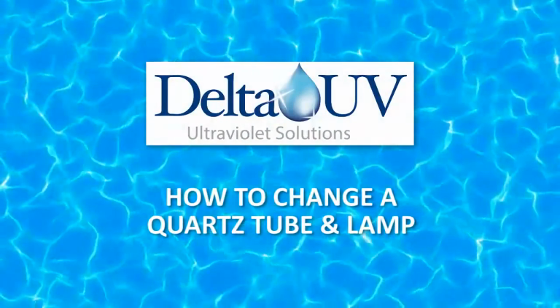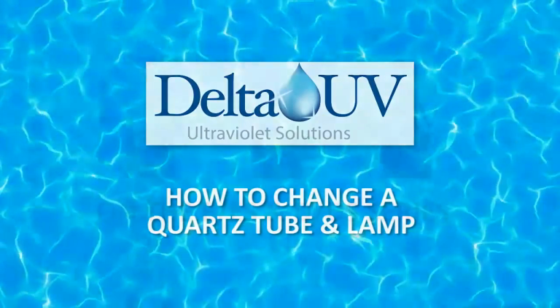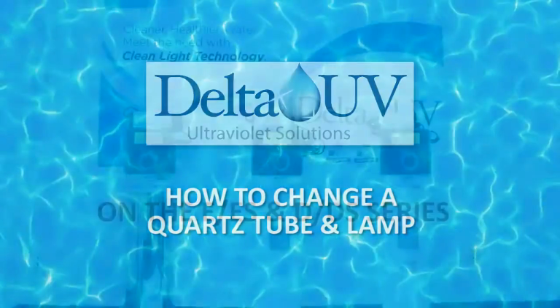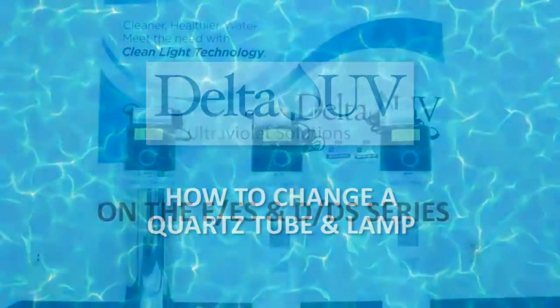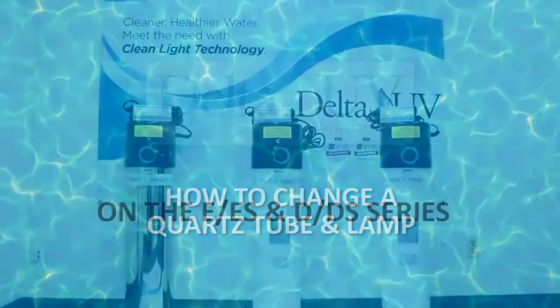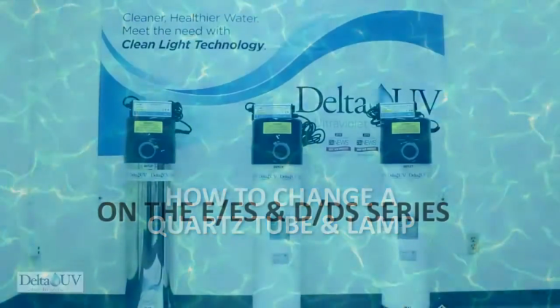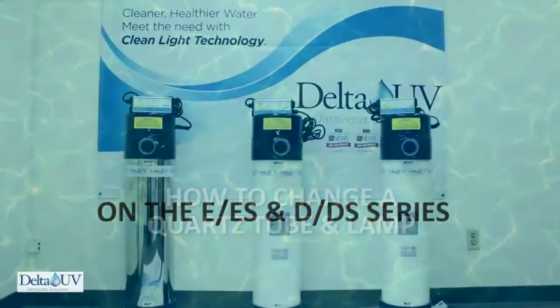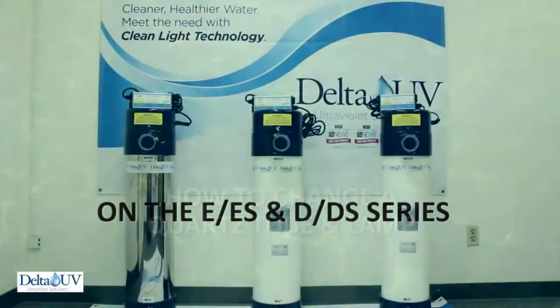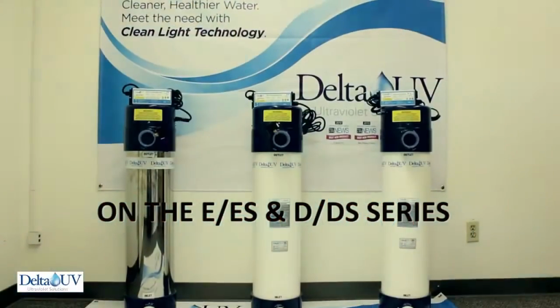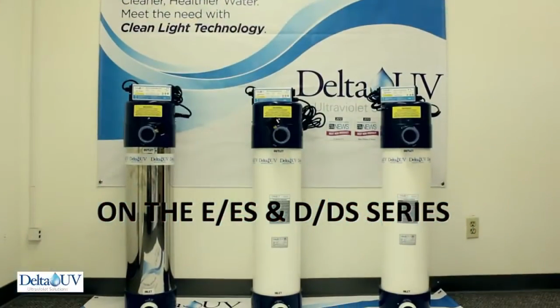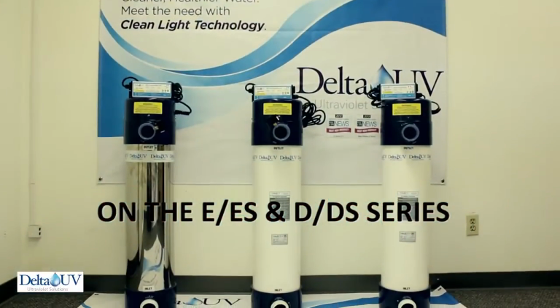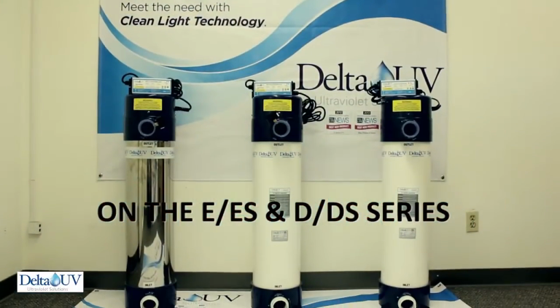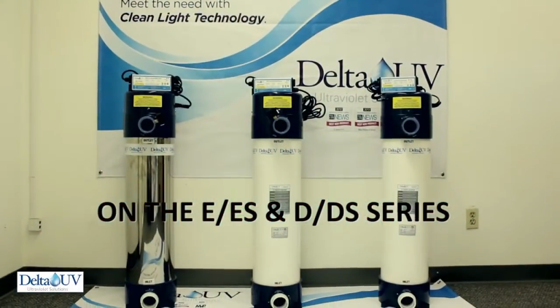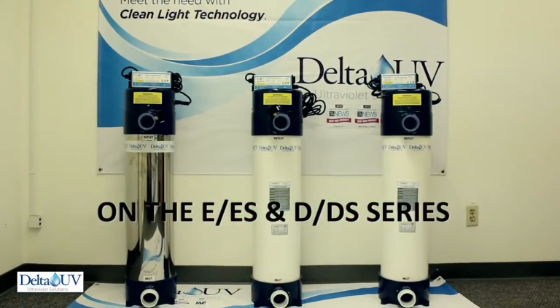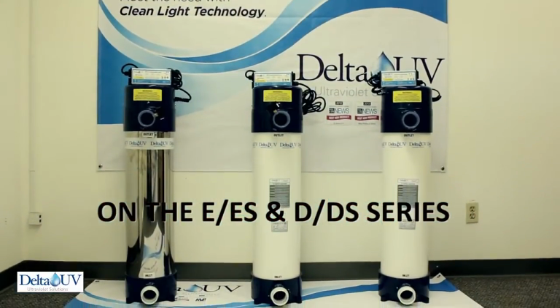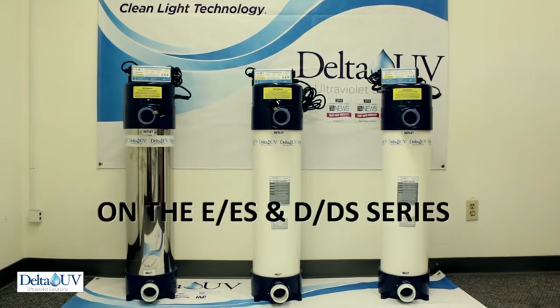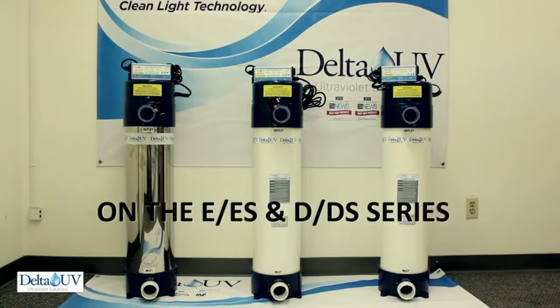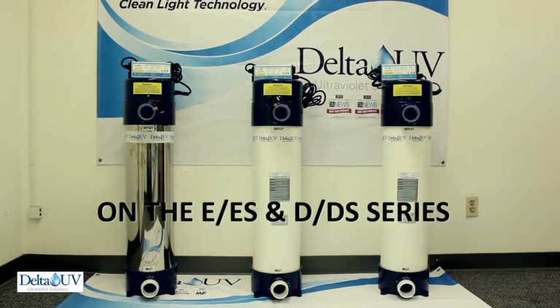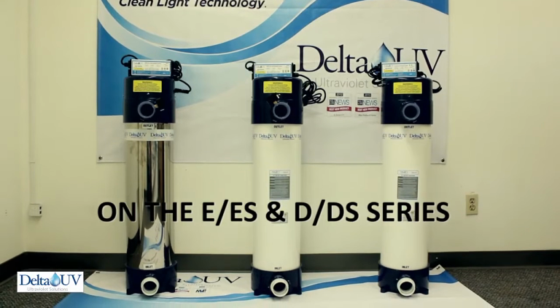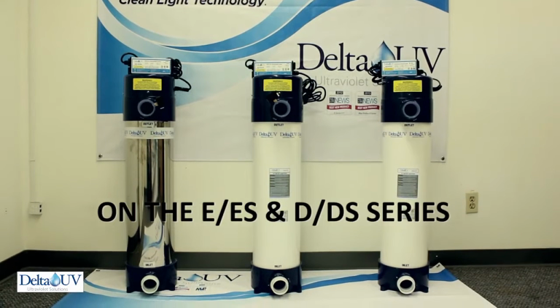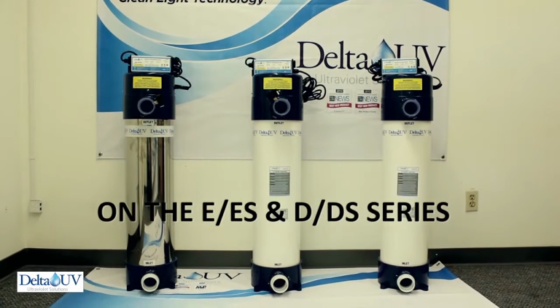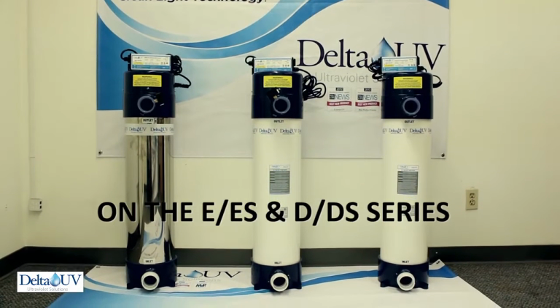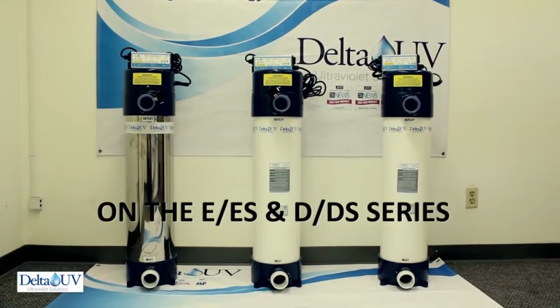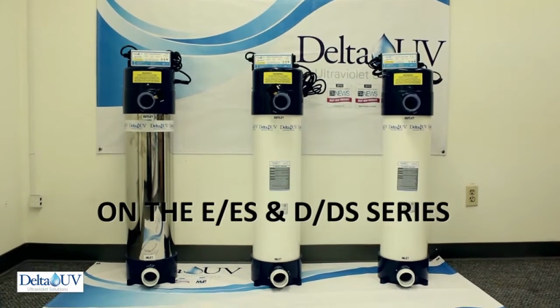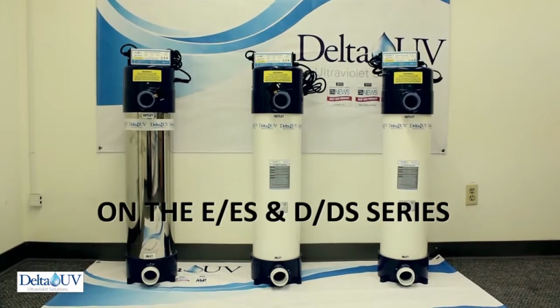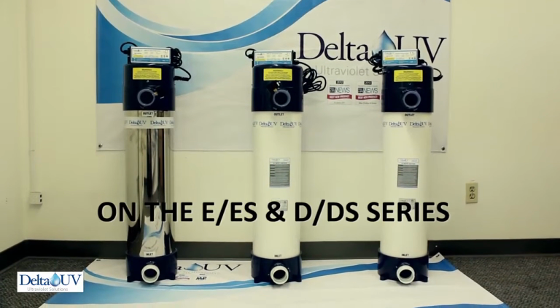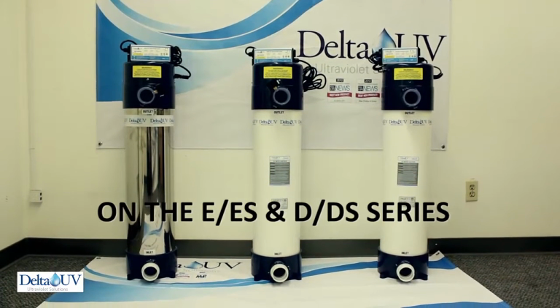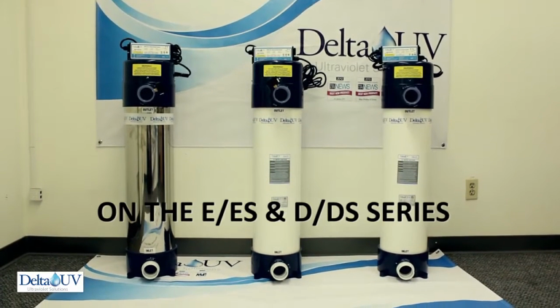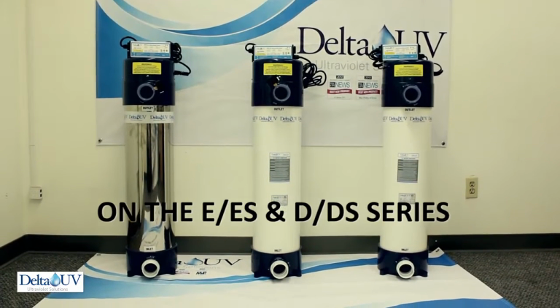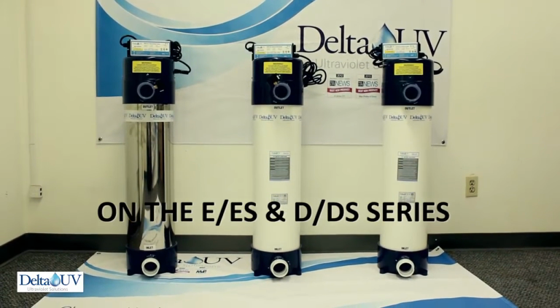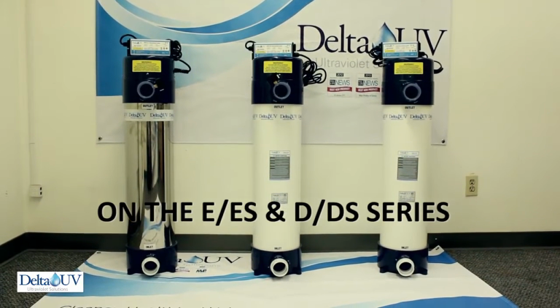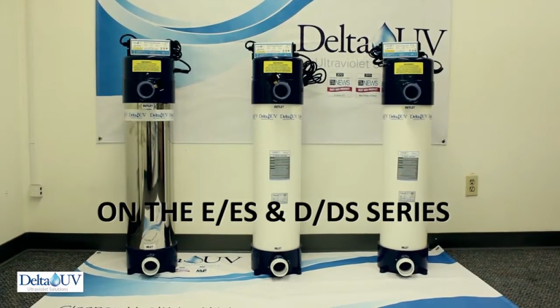We are going to show you how to service an E, ES, and D series.